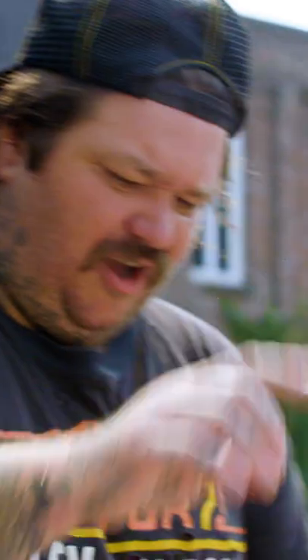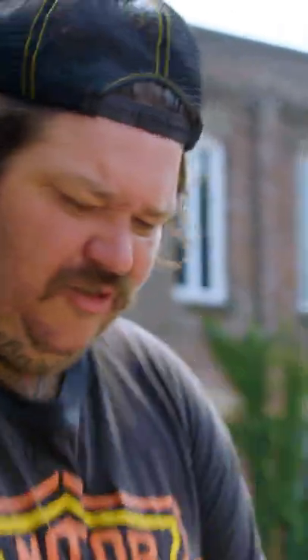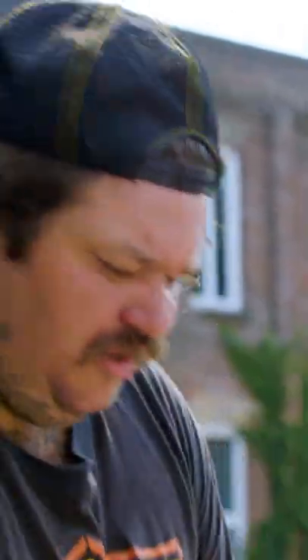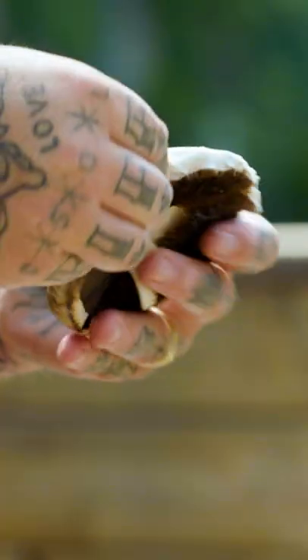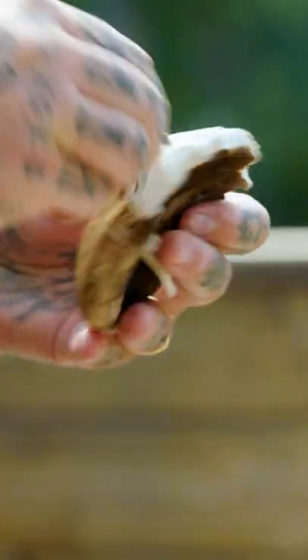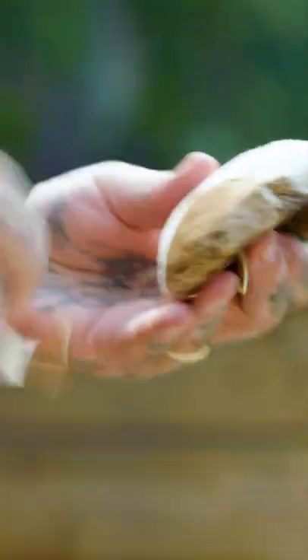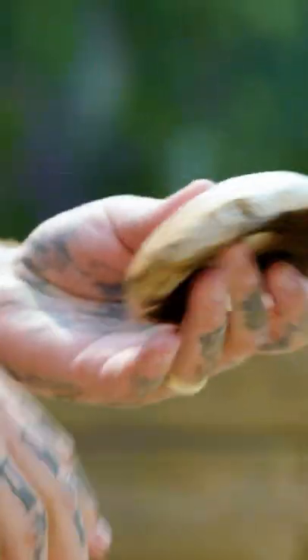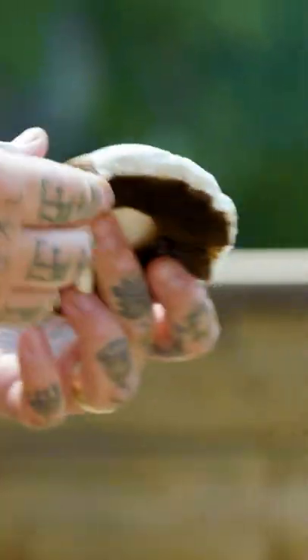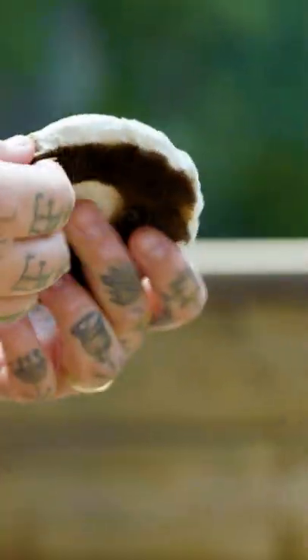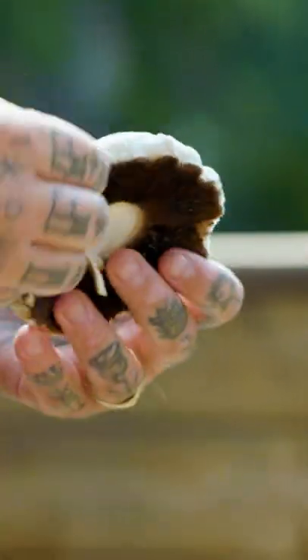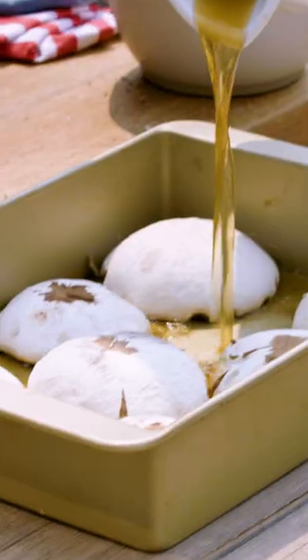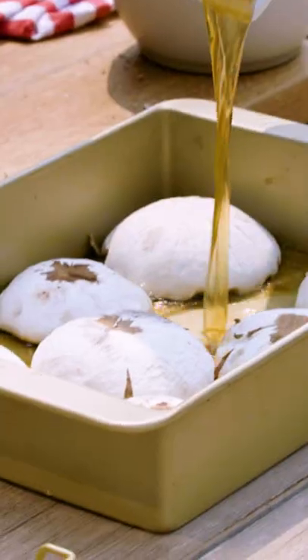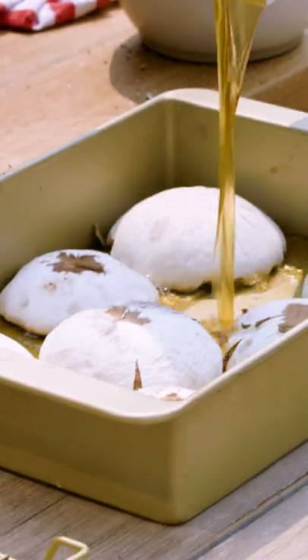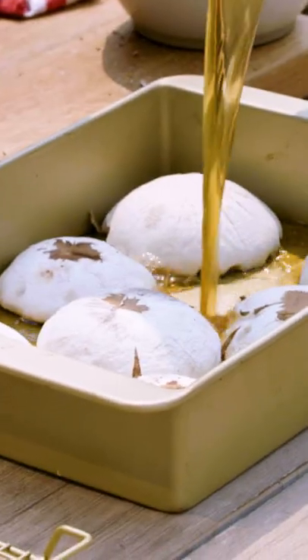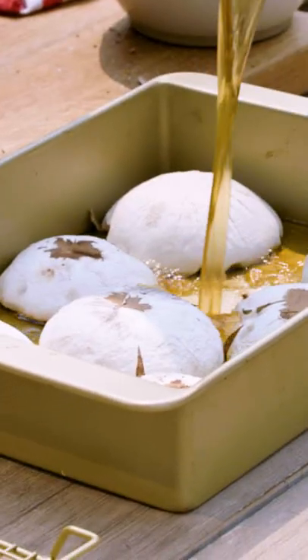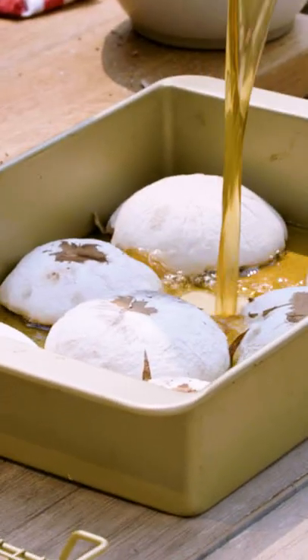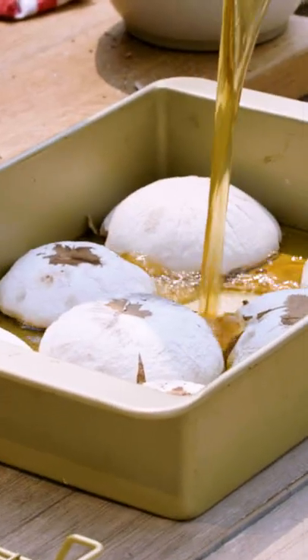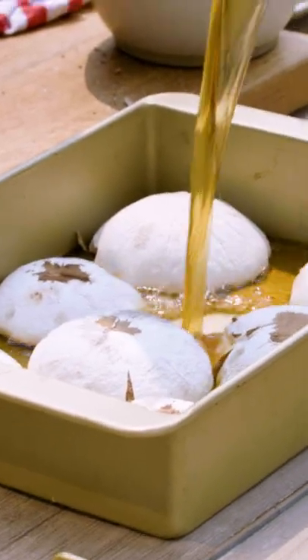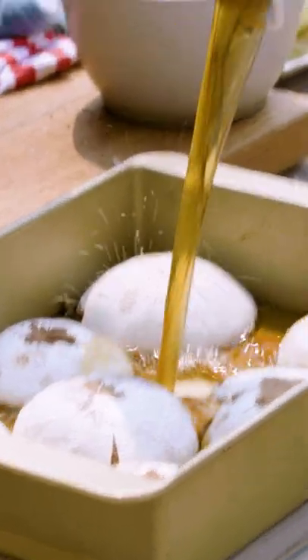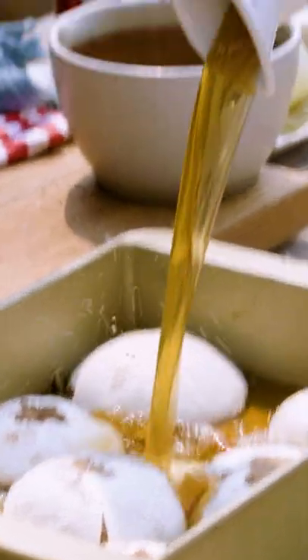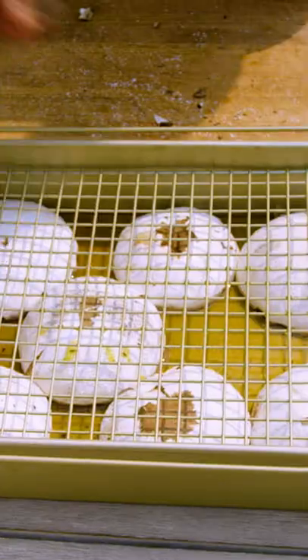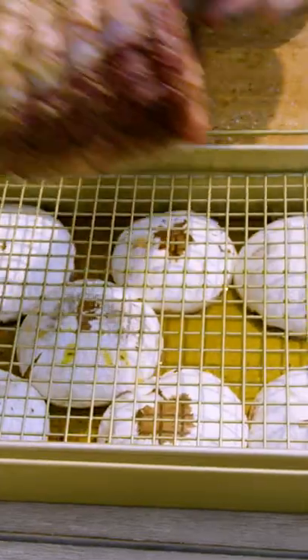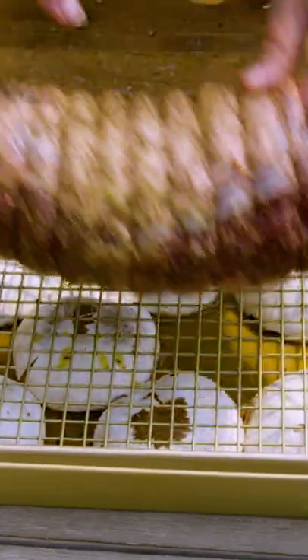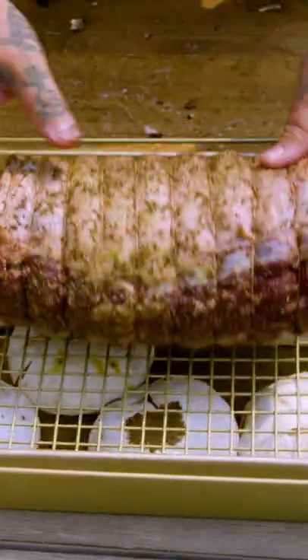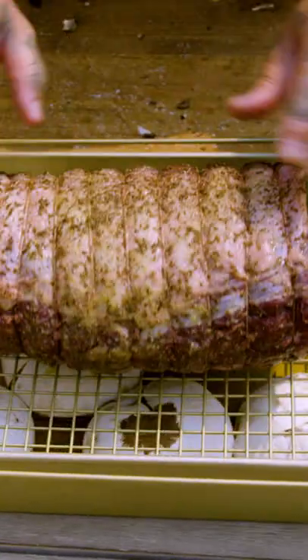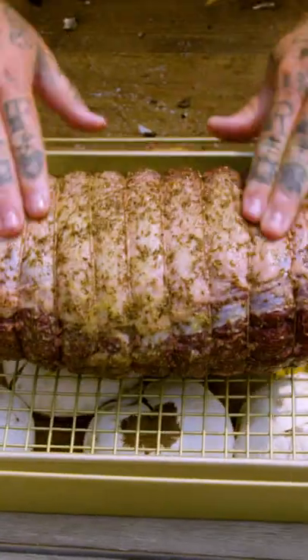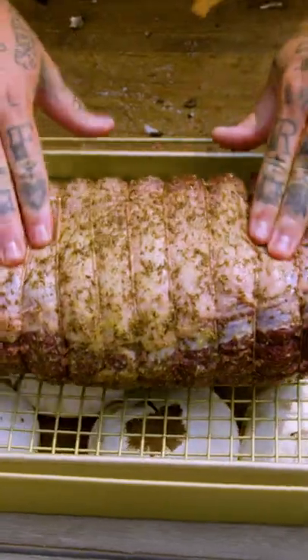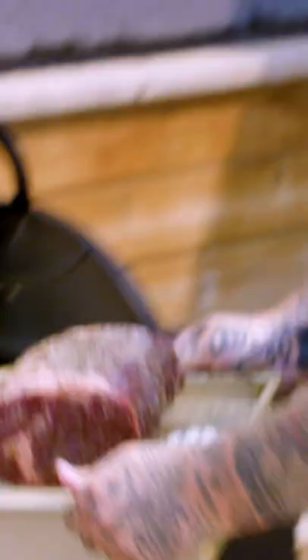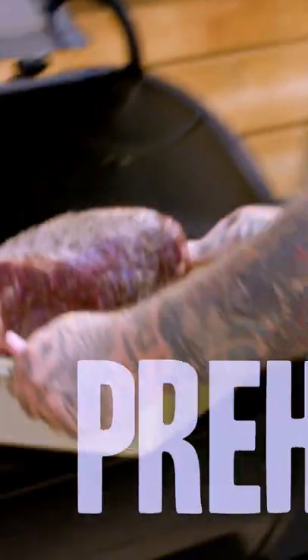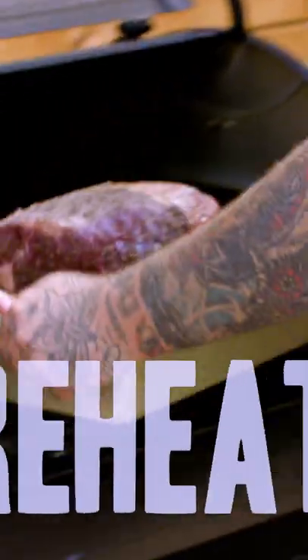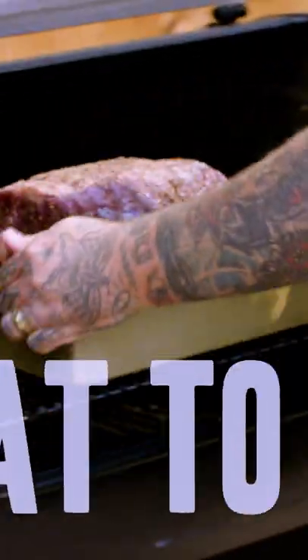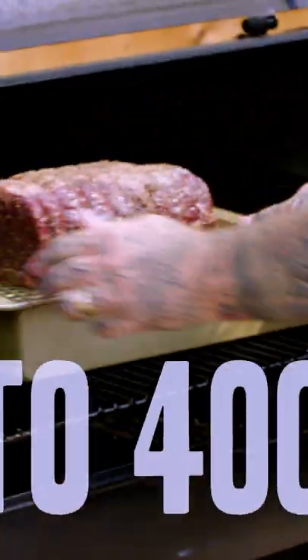Now, portobello mushrooms. Half a quart of beef stock on top — look at that. Put it right in the middle.